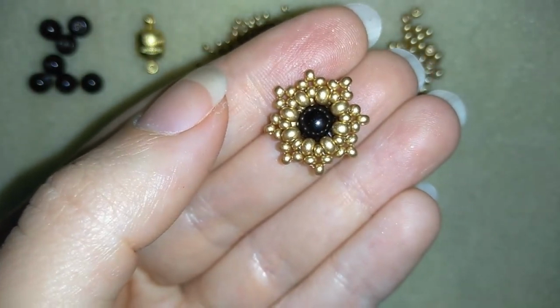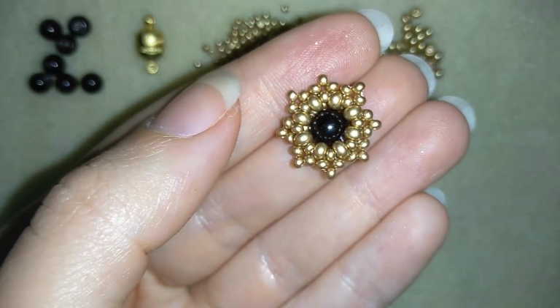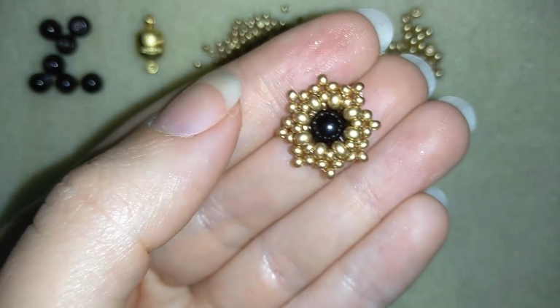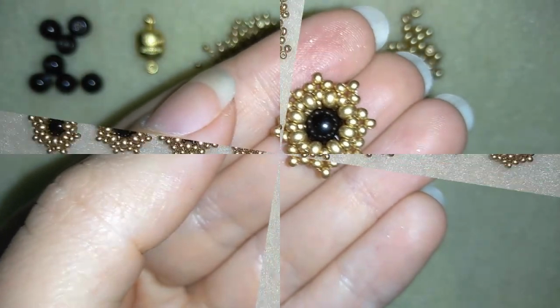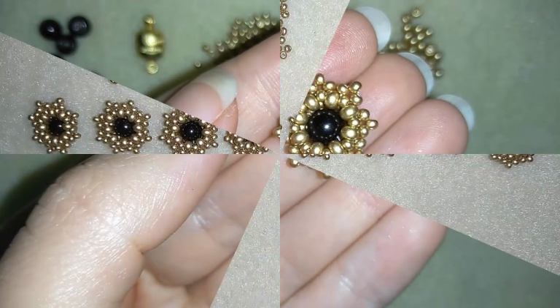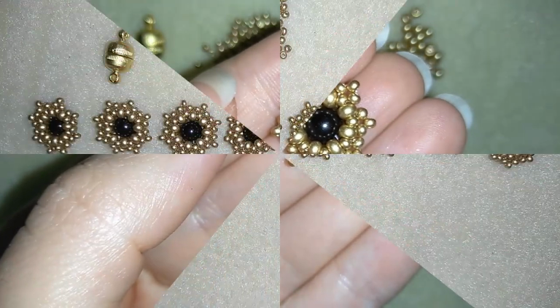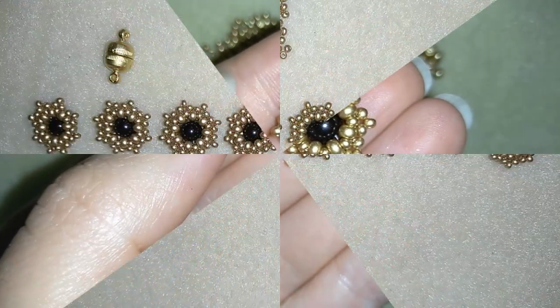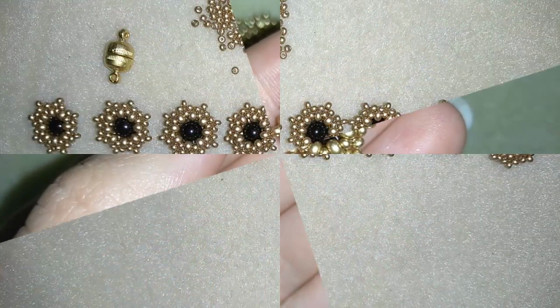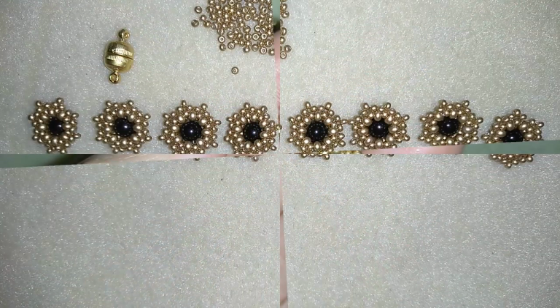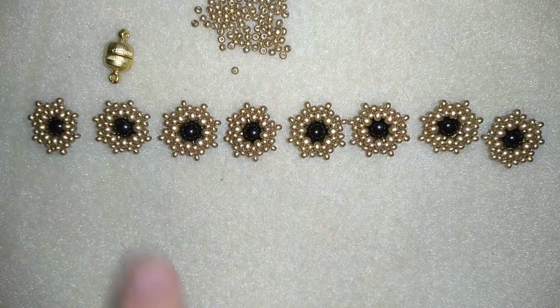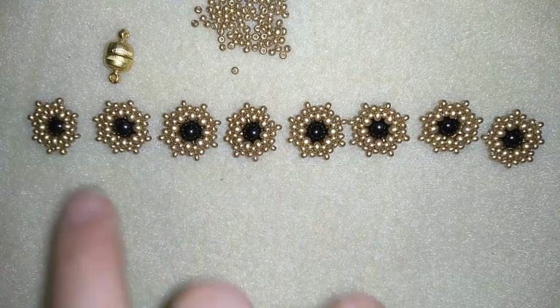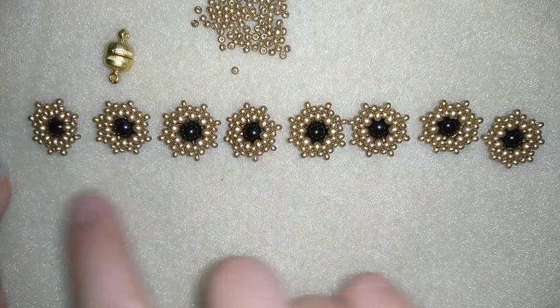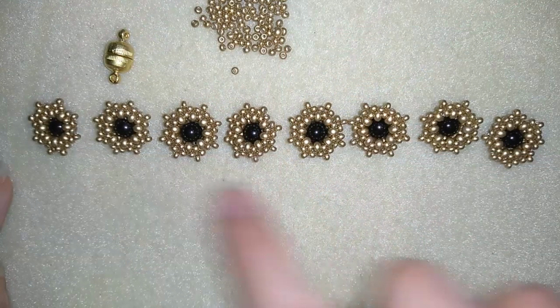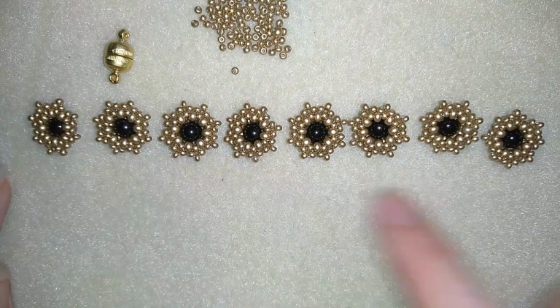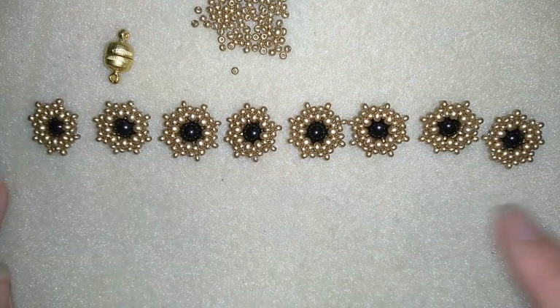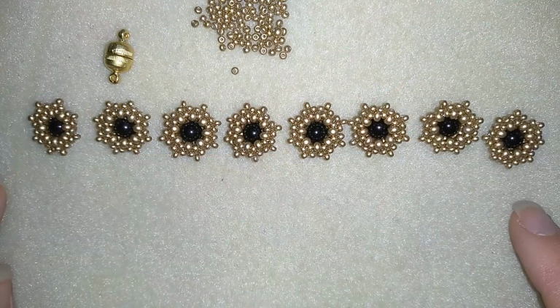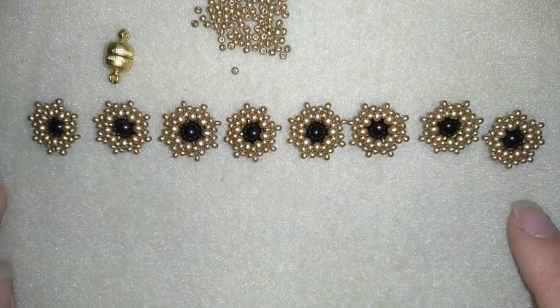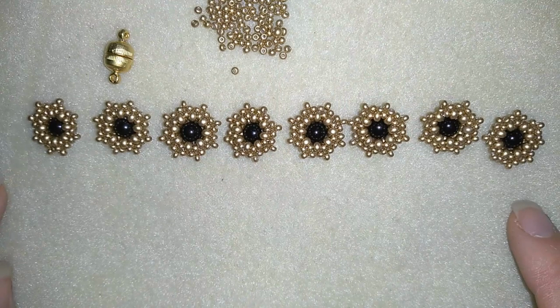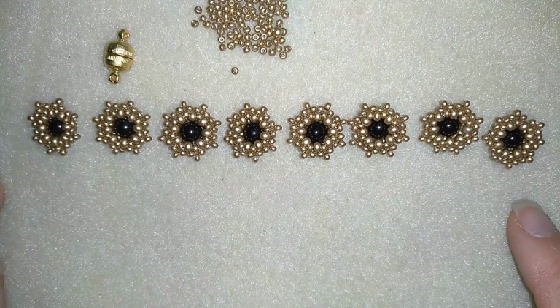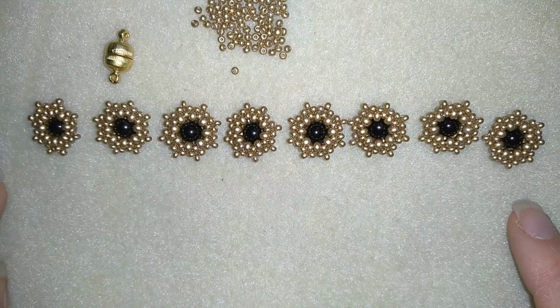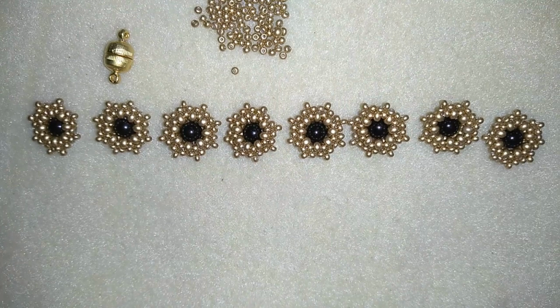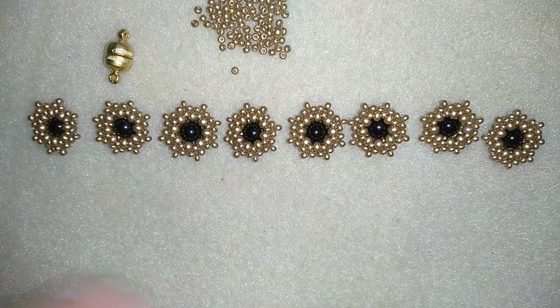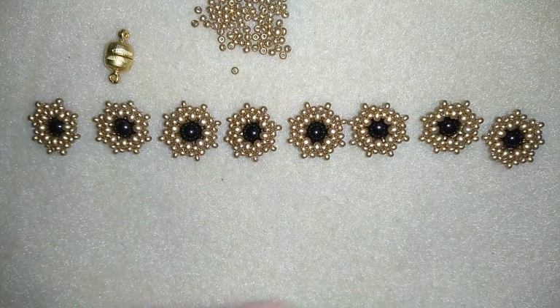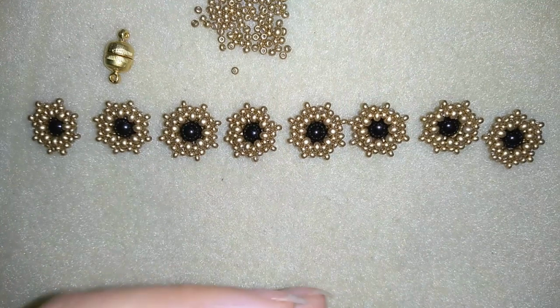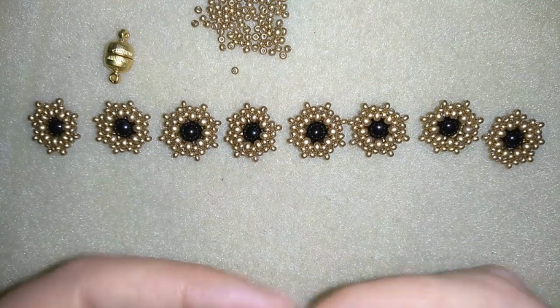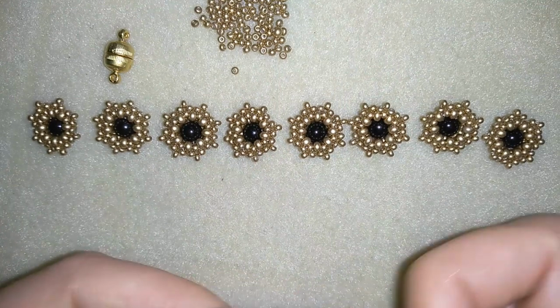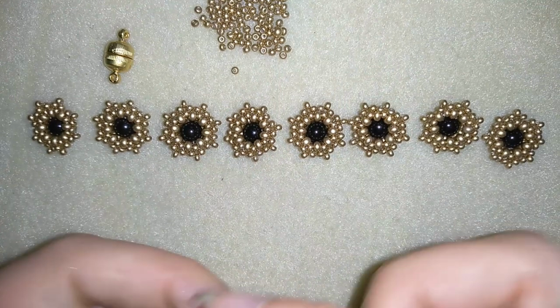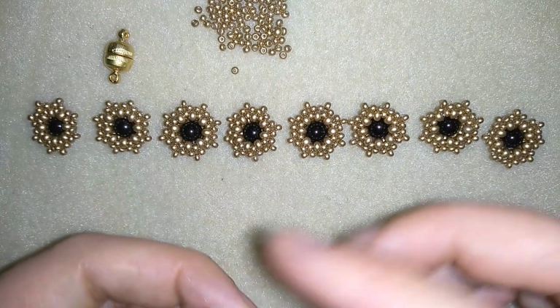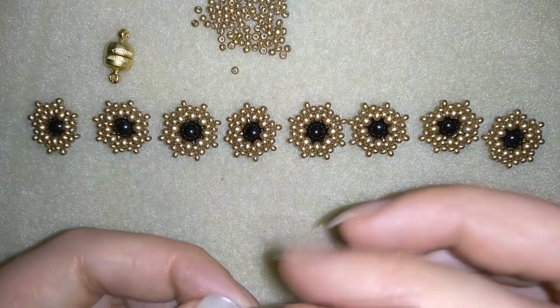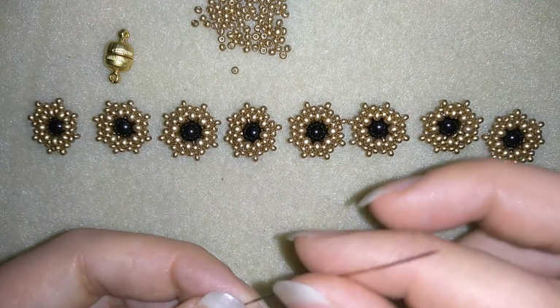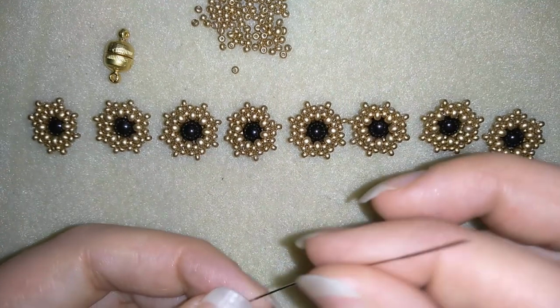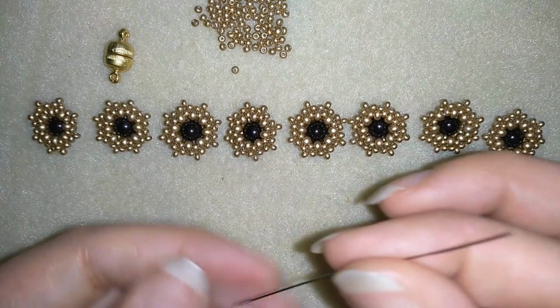Now I will make seven more elements and I'll be back. Now I have all eight elements that I'm going to assemble into a bracelet.